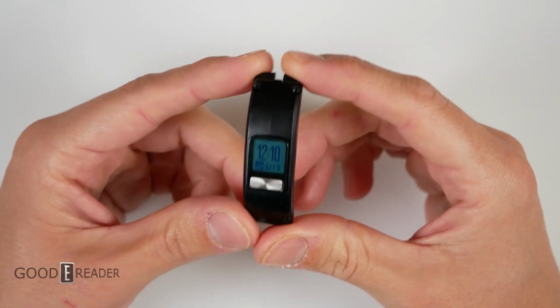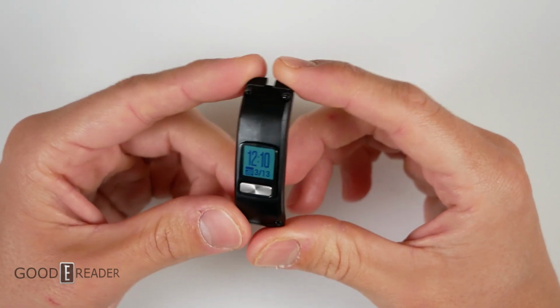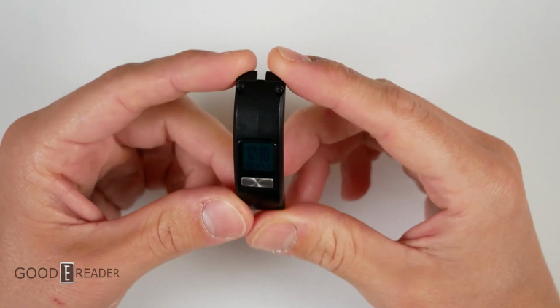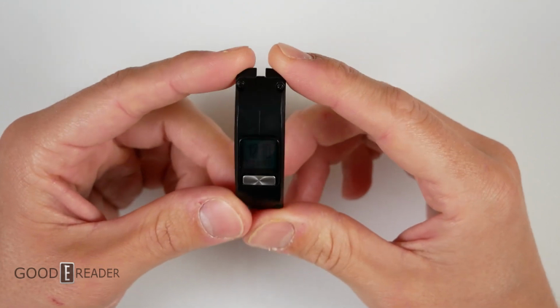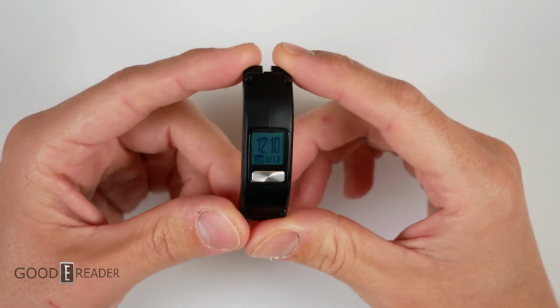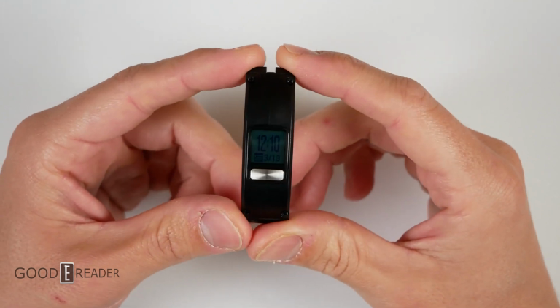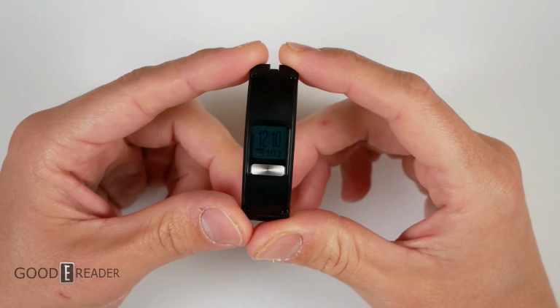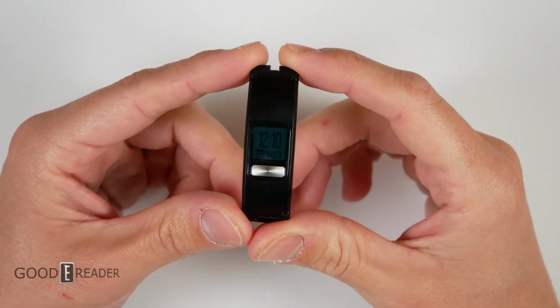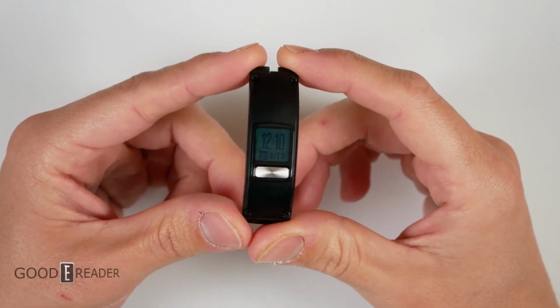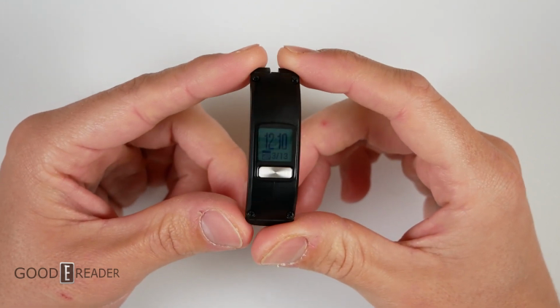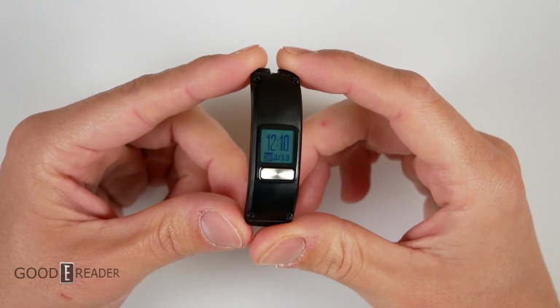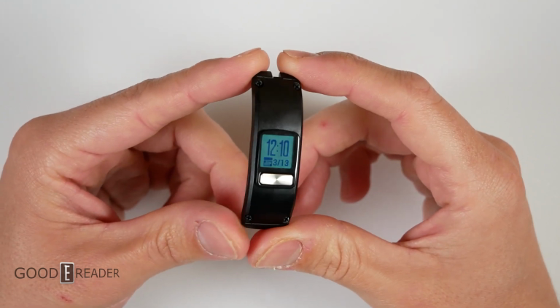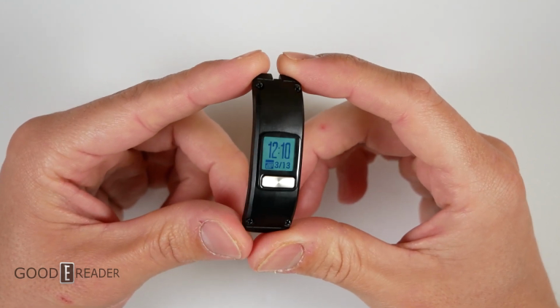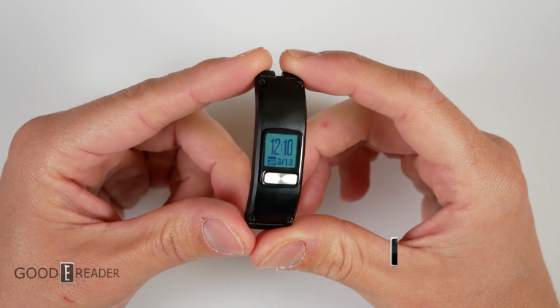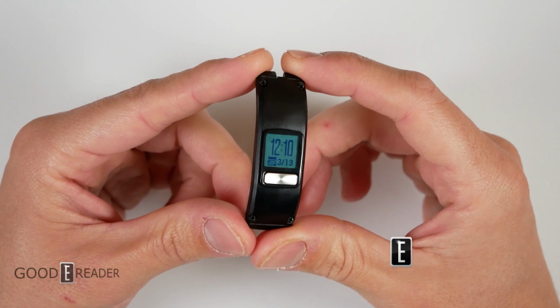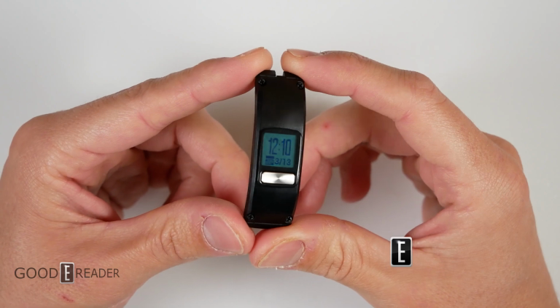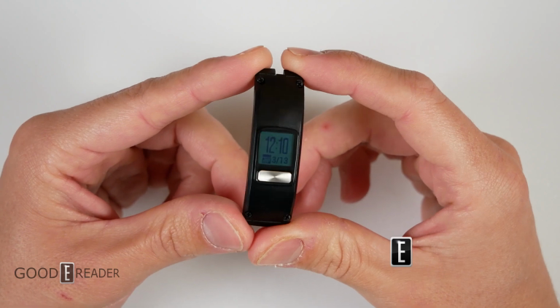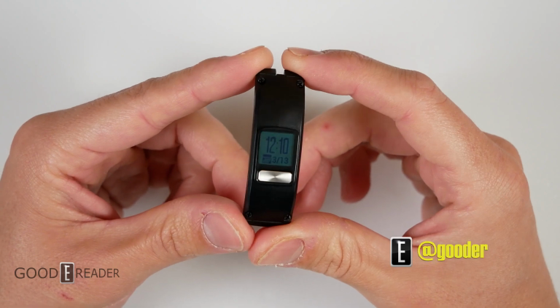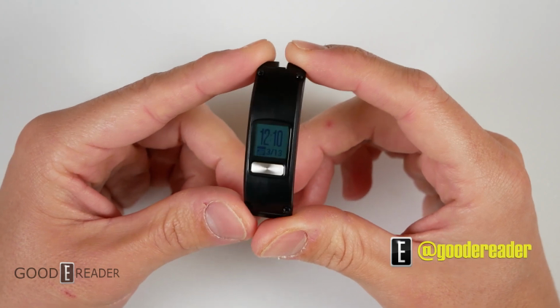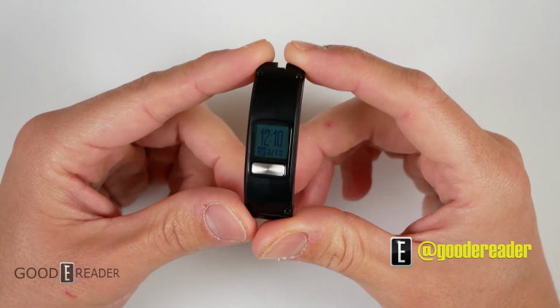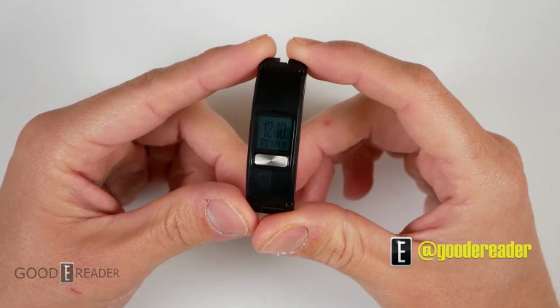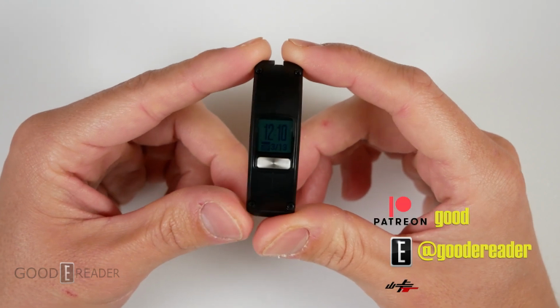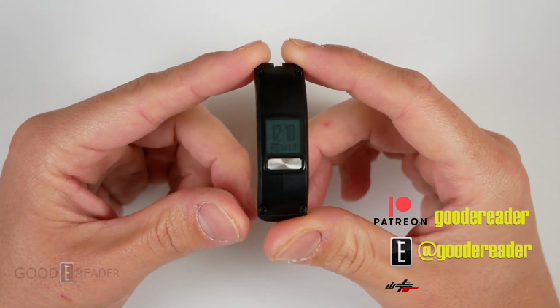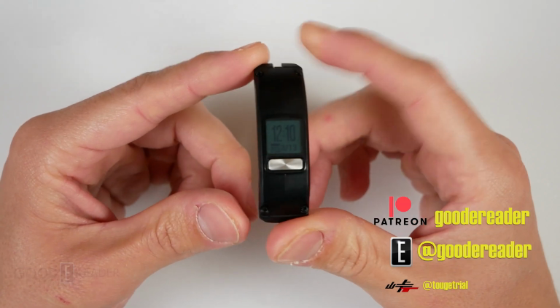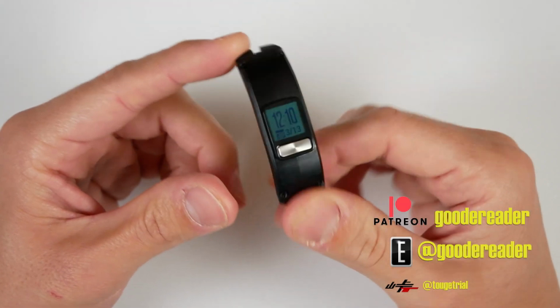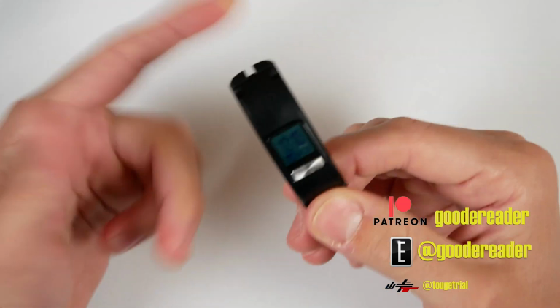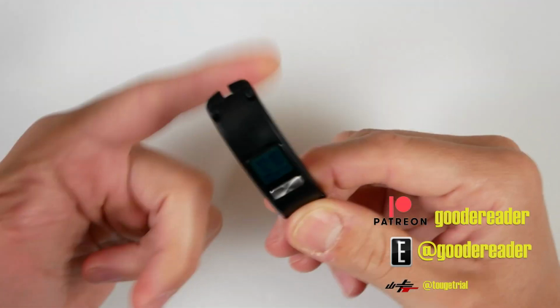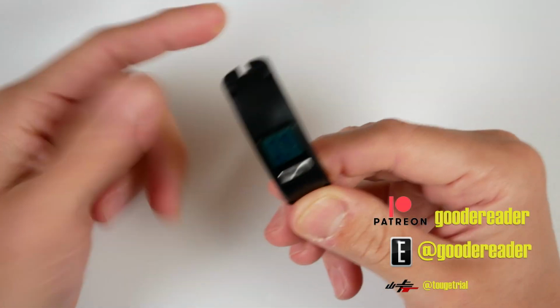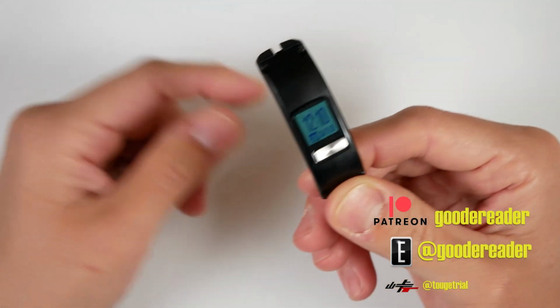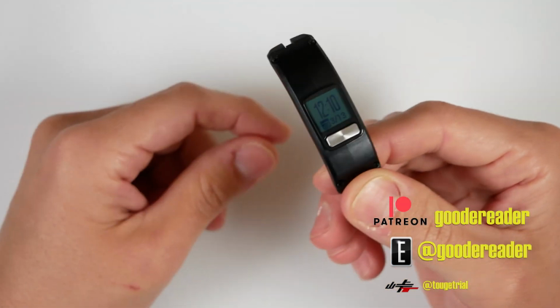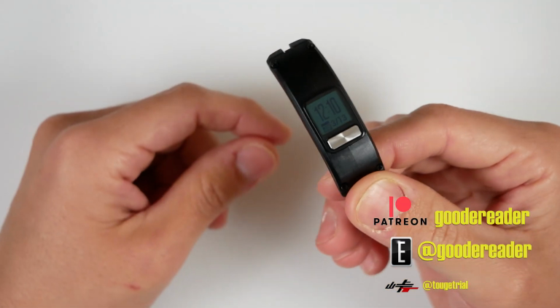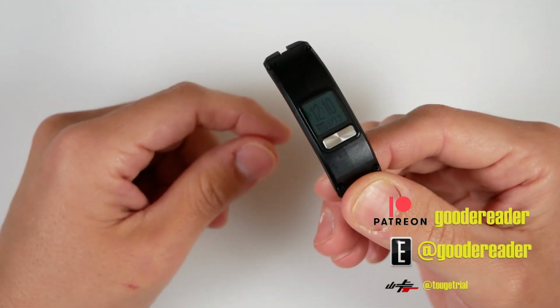That's everything you need to know about the Vivo Fit 4 by Garmin. Thank you to Garmin for sending us the sample.